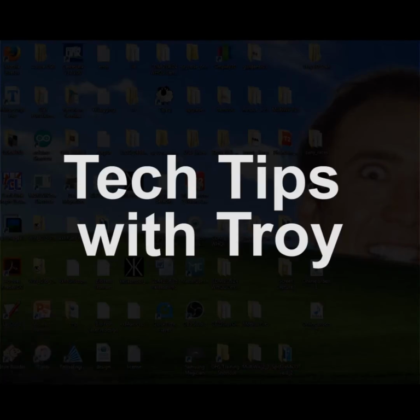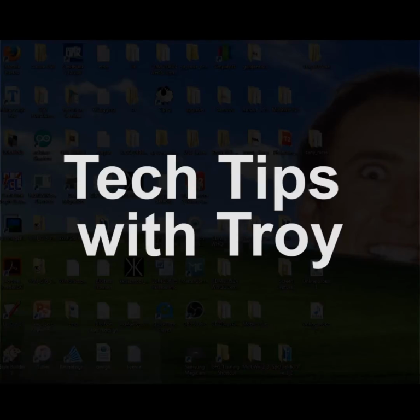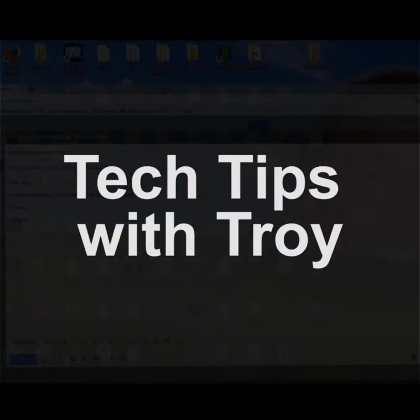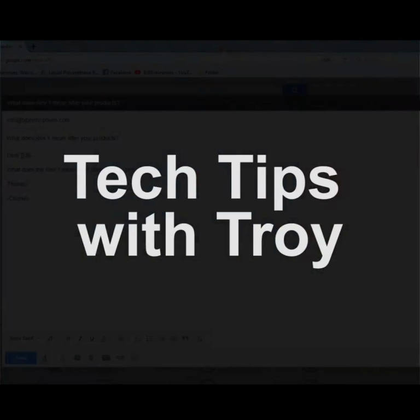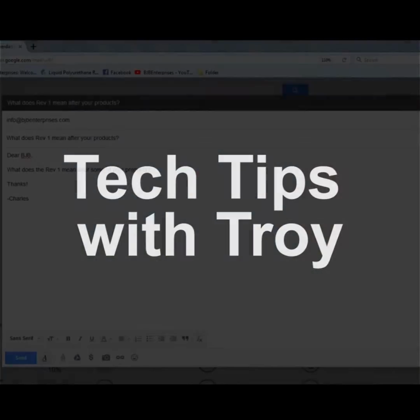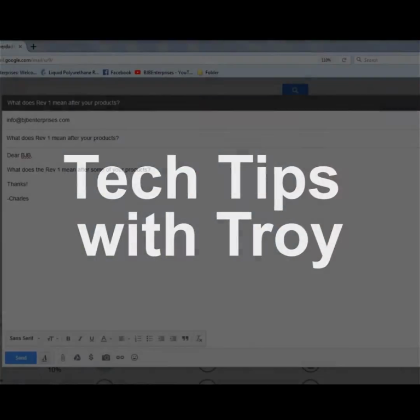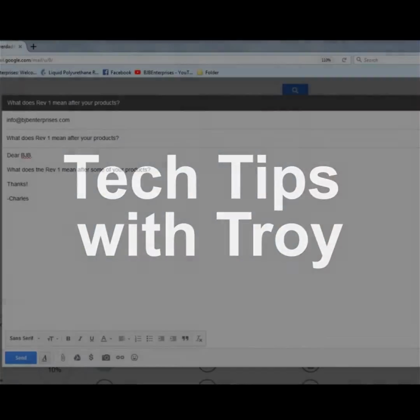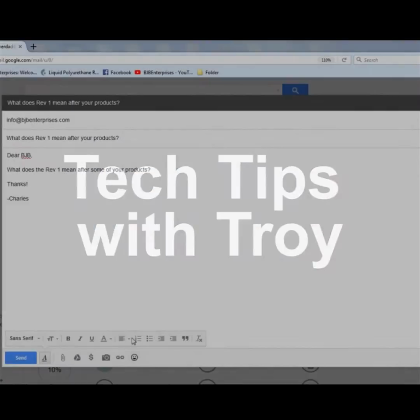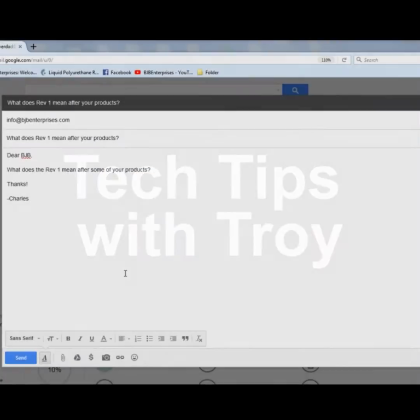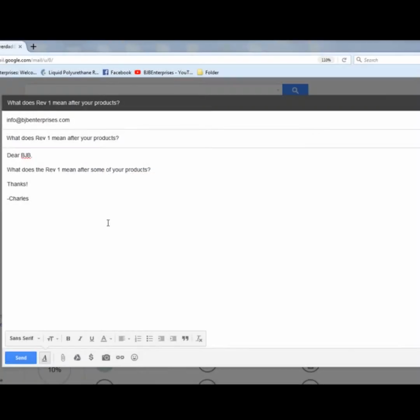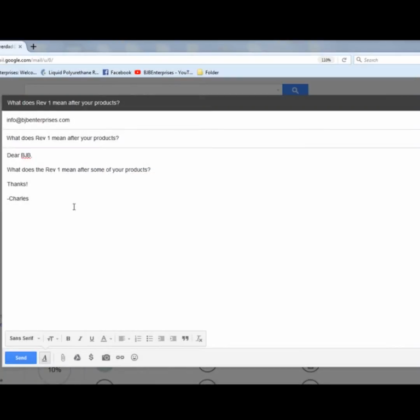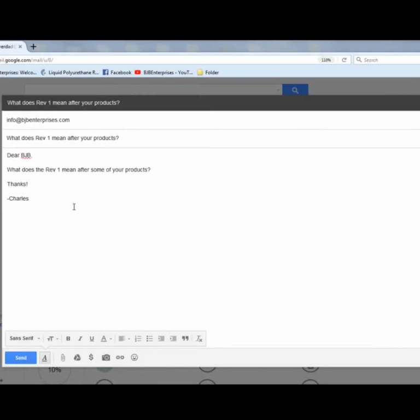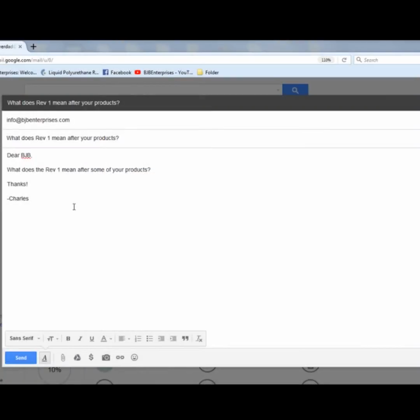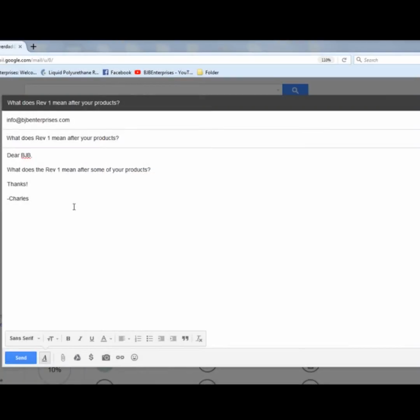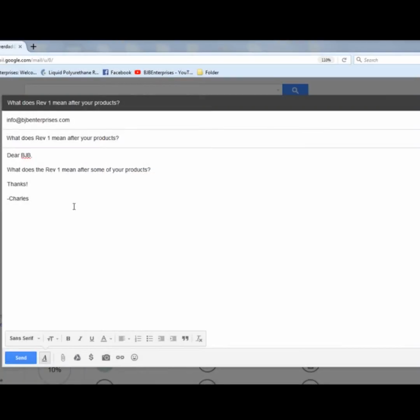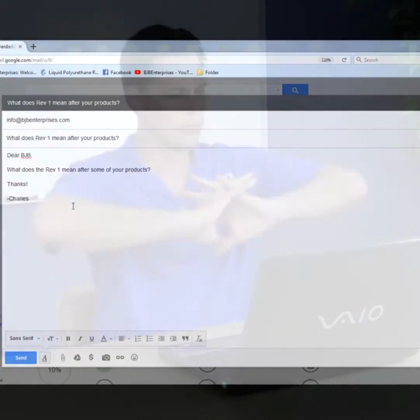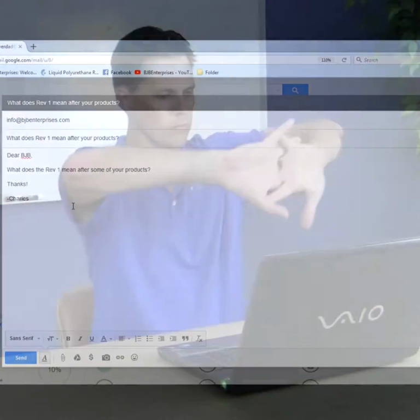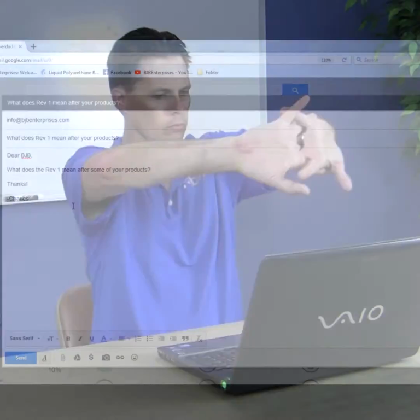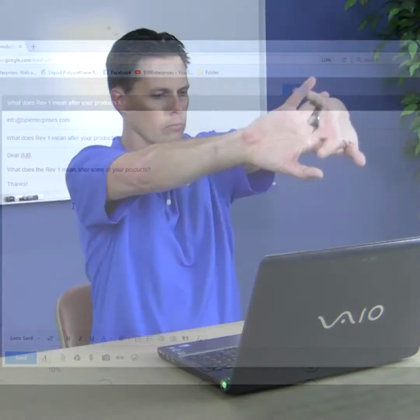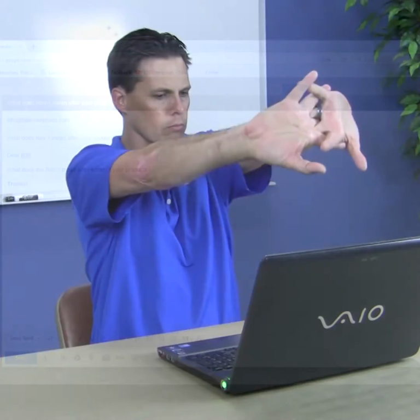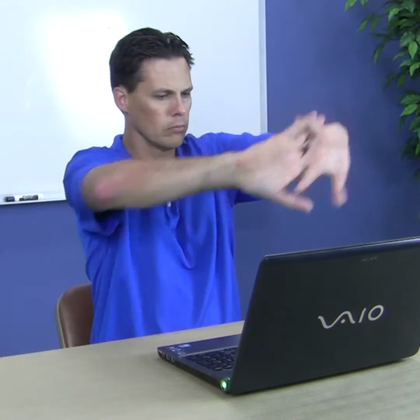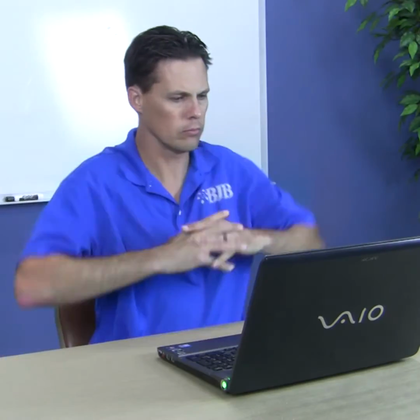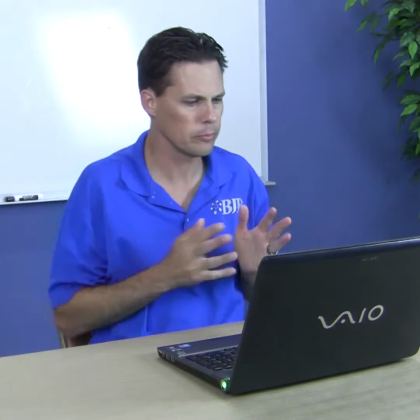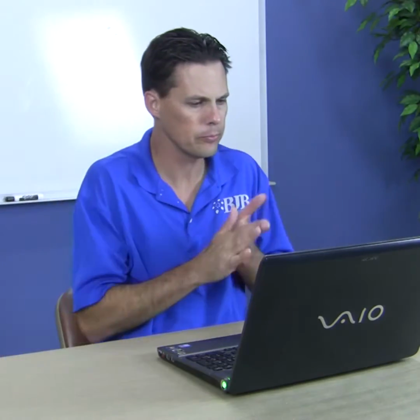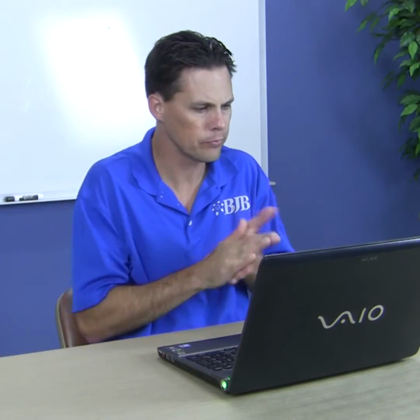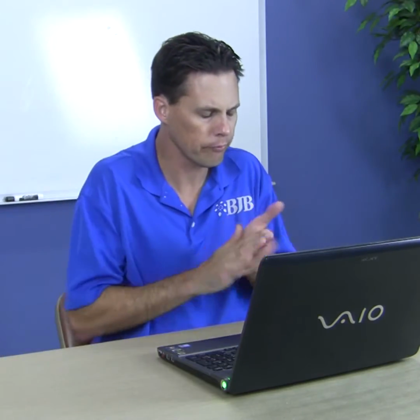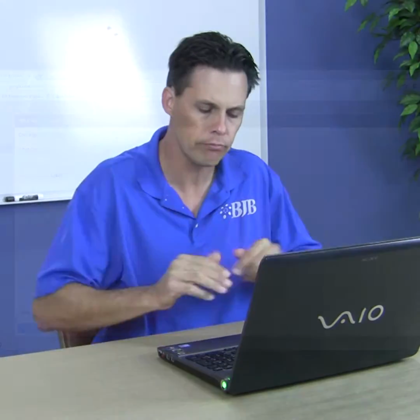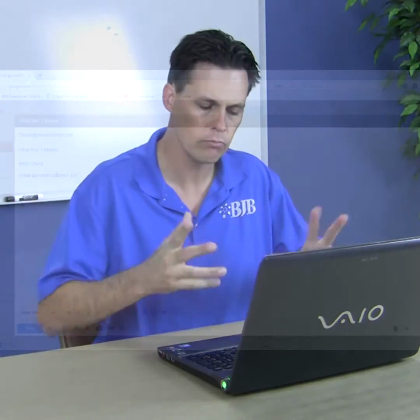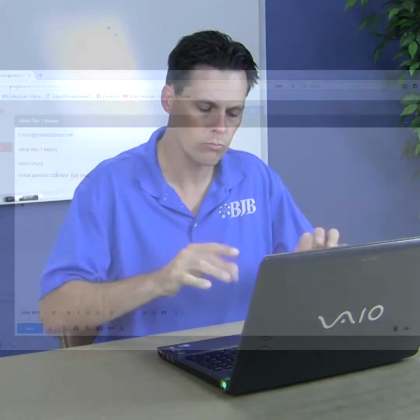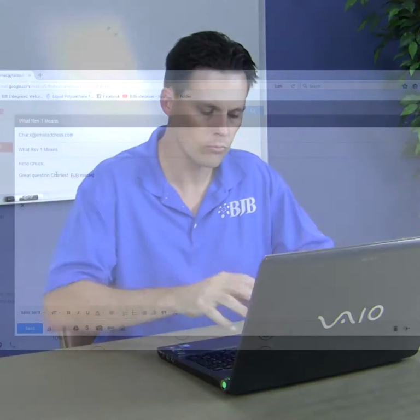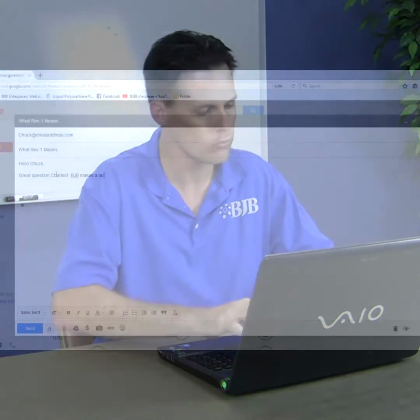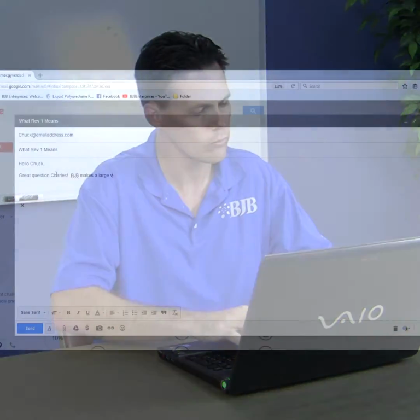Dear BJB, what does a REV1 mean after some of your product numbers? Thanks, Charles. Great question, Charles.